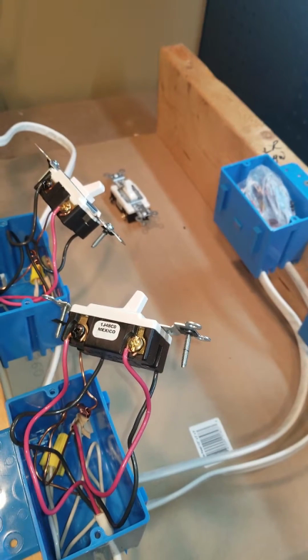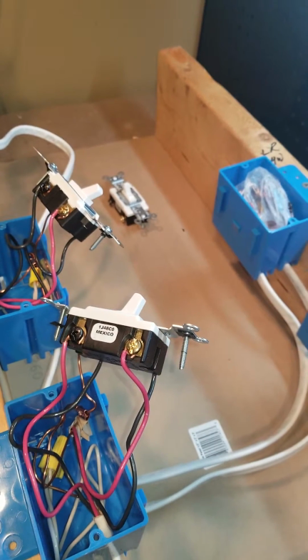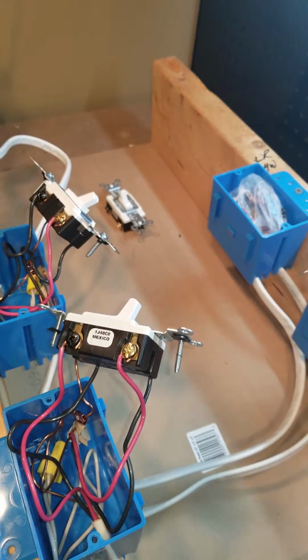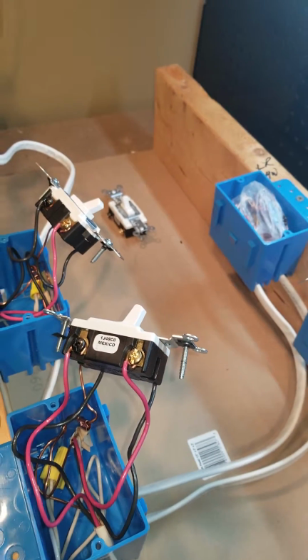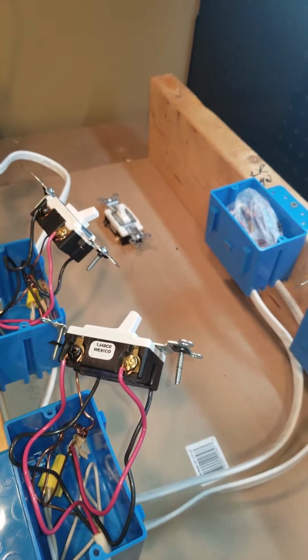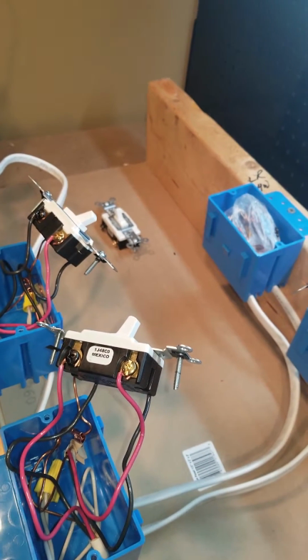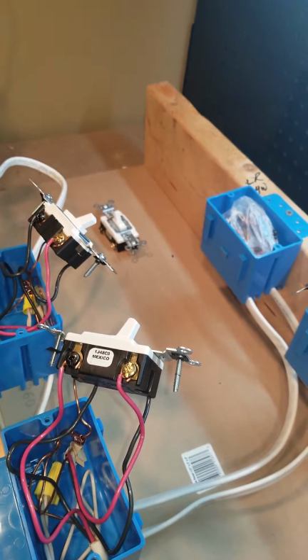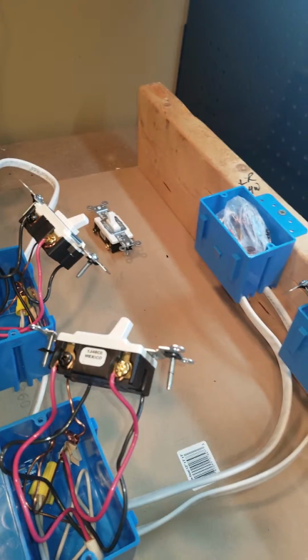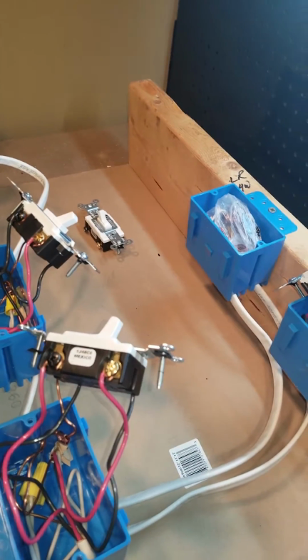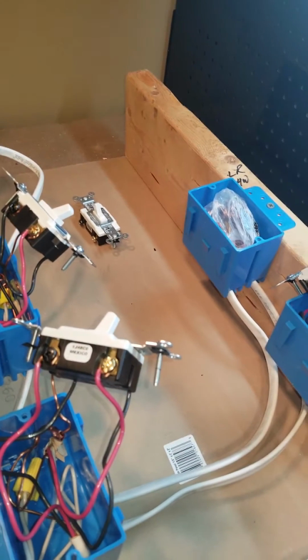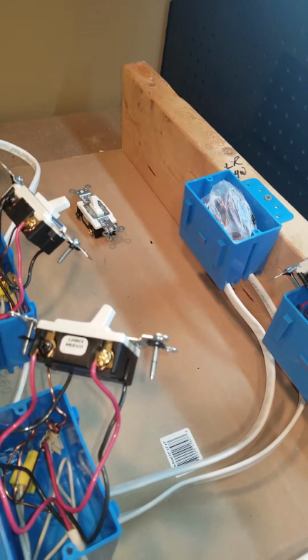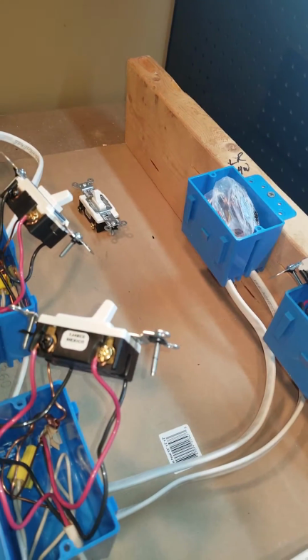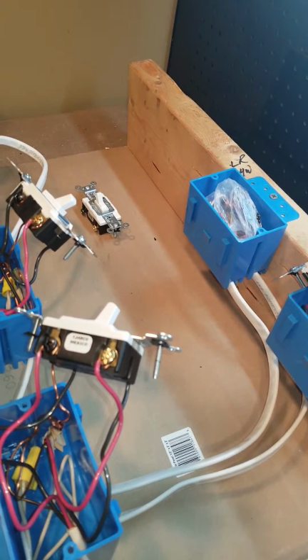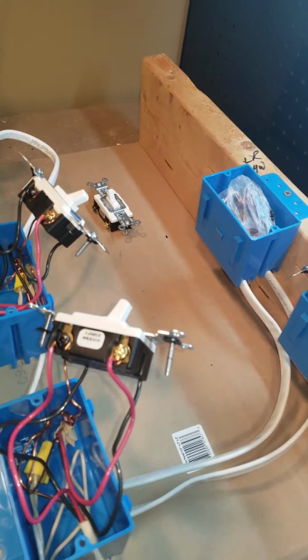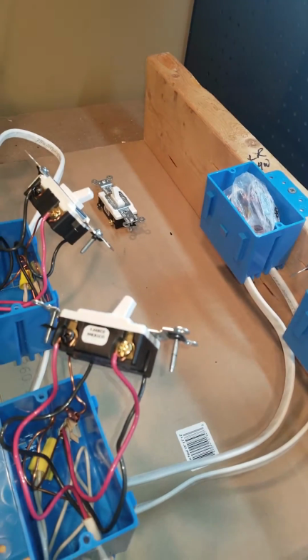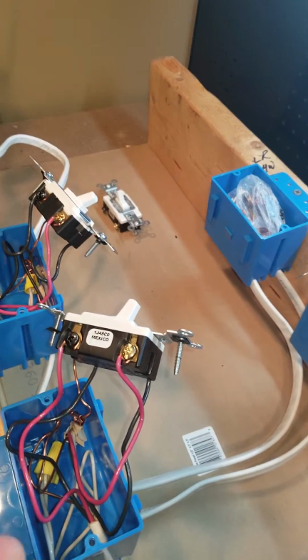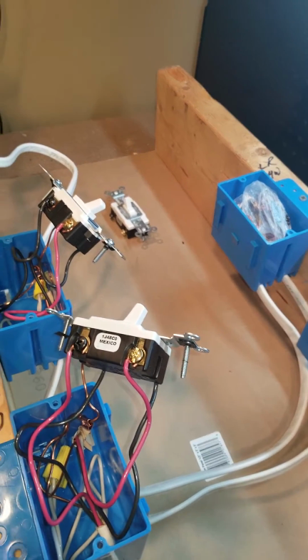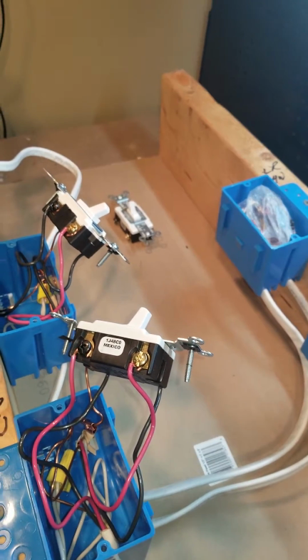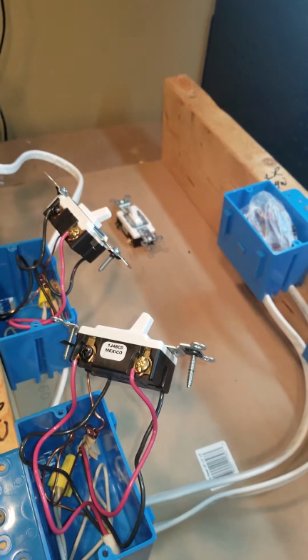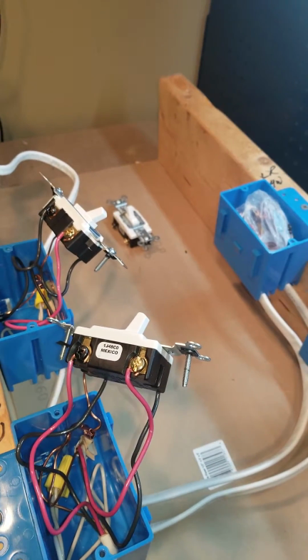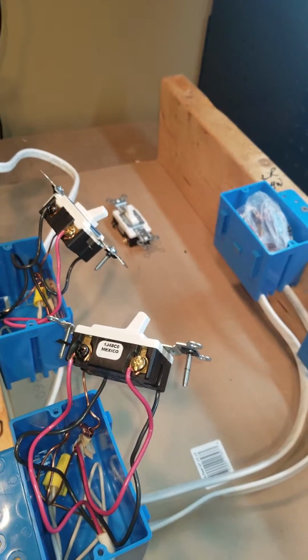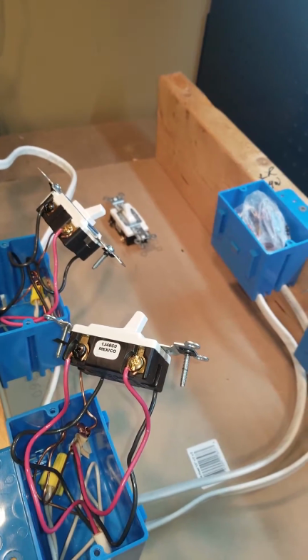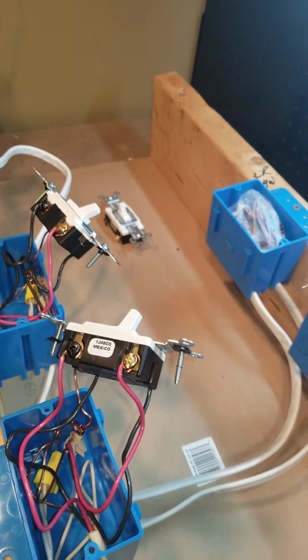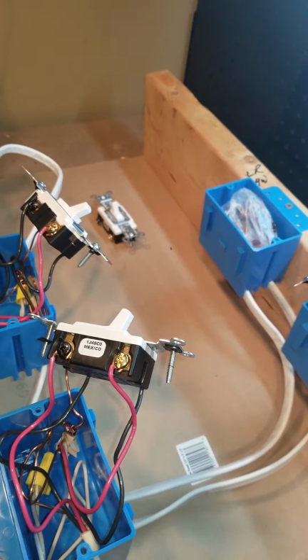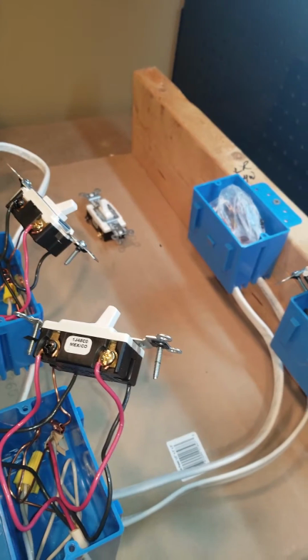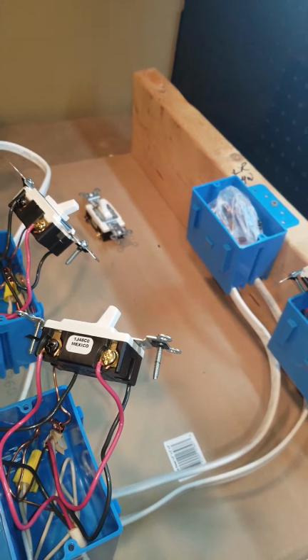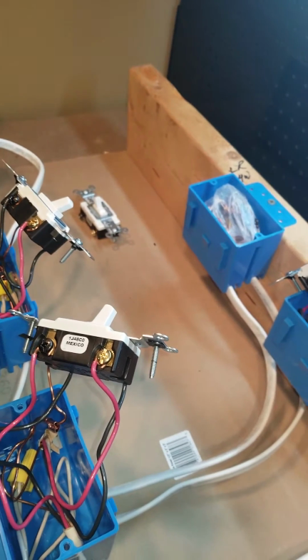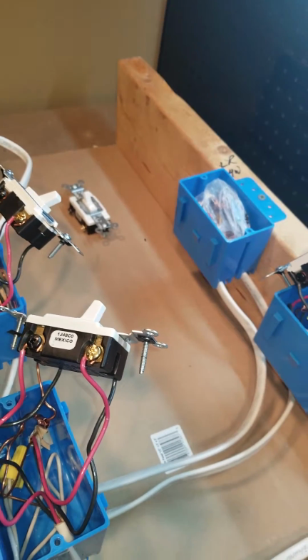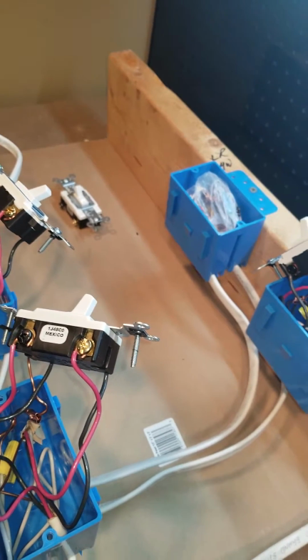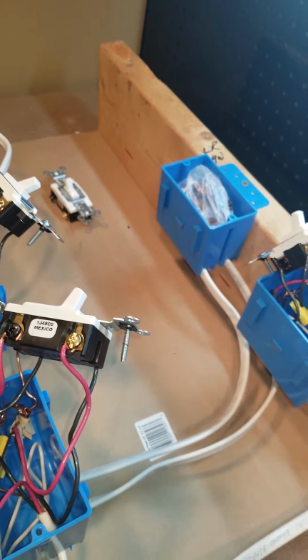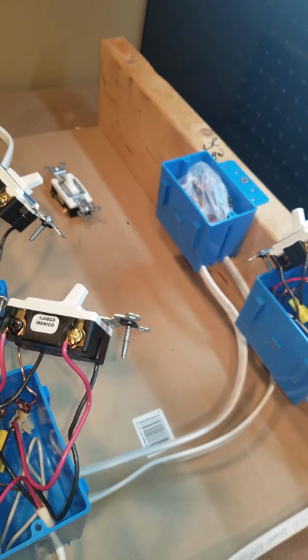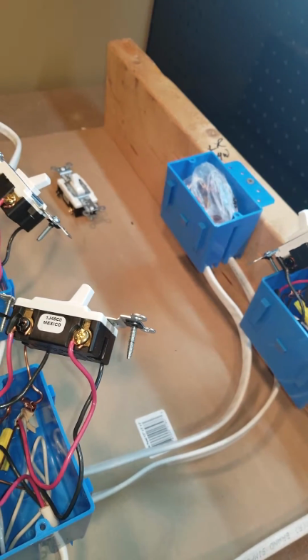If you happen to use a plastic round box and this type of fixture, that ground wire is just going to be hanging out inside that plastic box. So know your basic code compliances — this is just an example. You're not going to have all these switches close together; they're going to be spread apart around the walls. For example, in a large kitchen you might have multiple entrances.